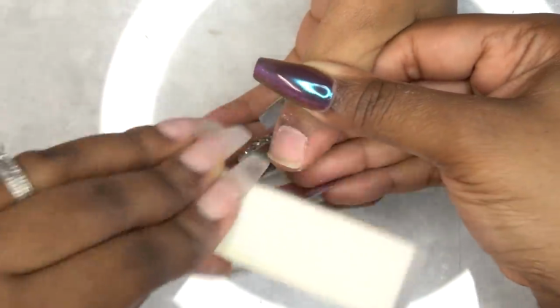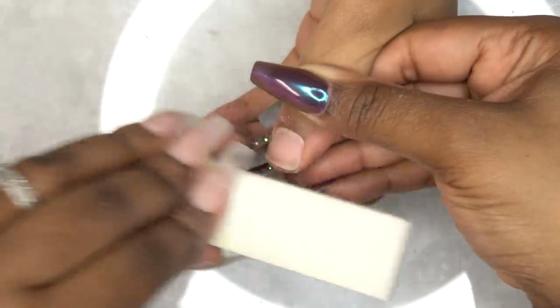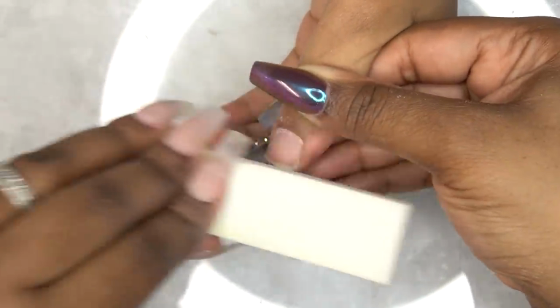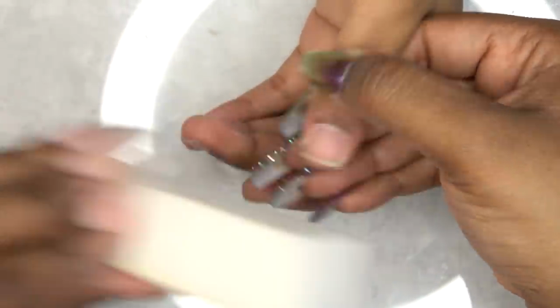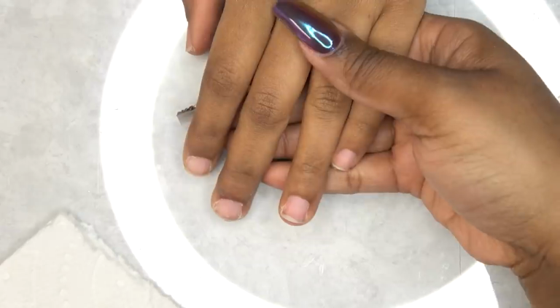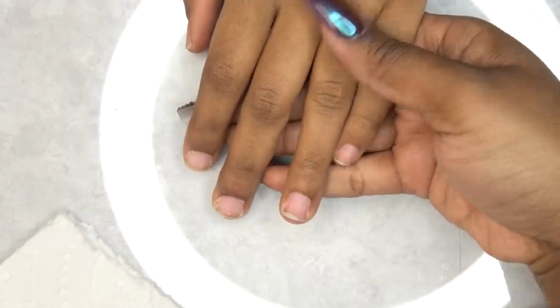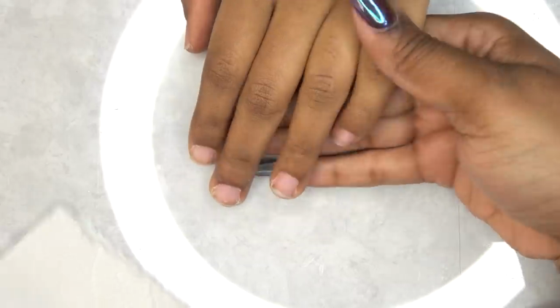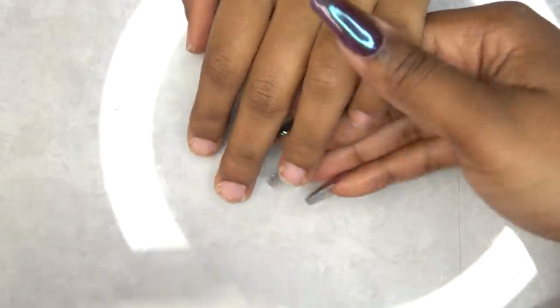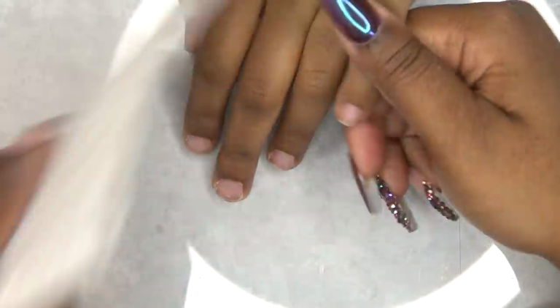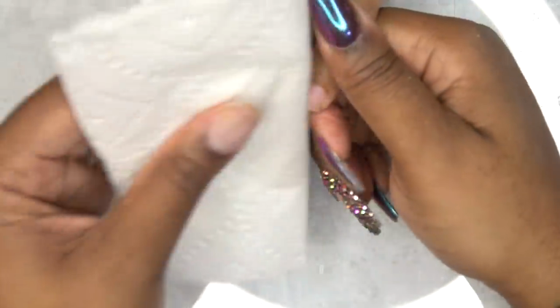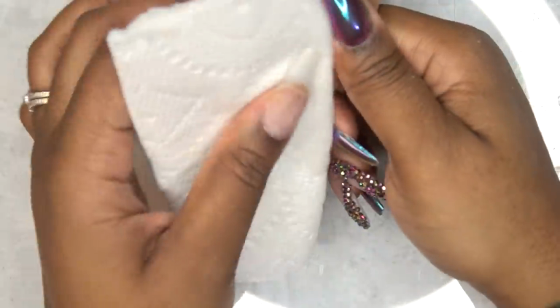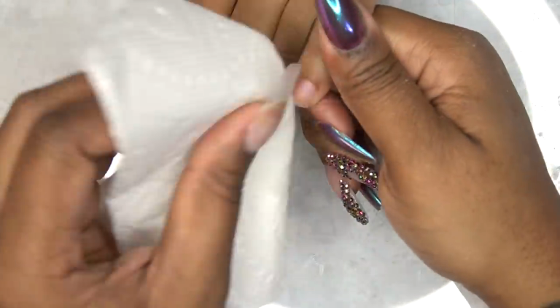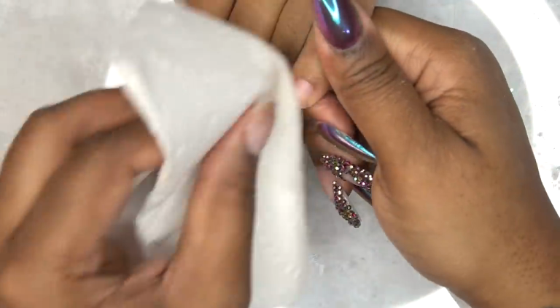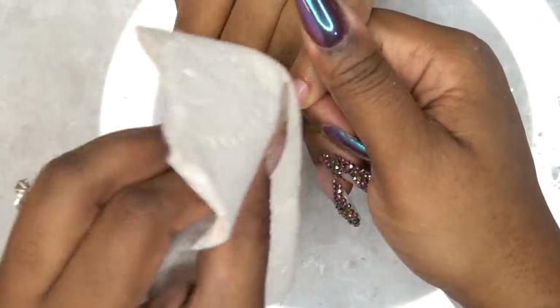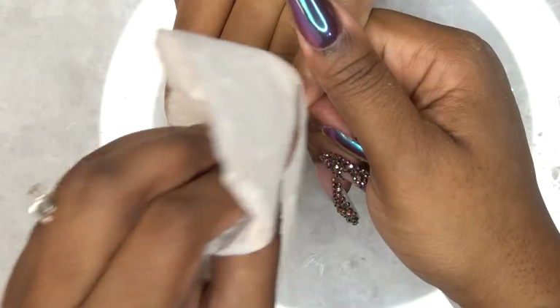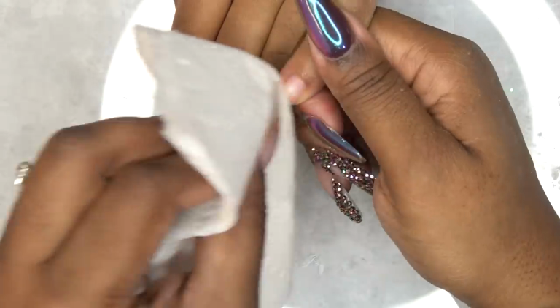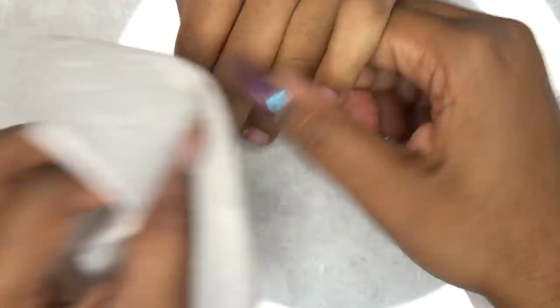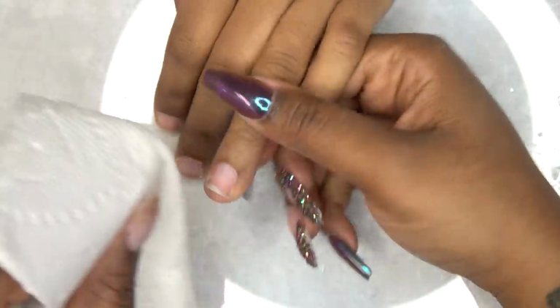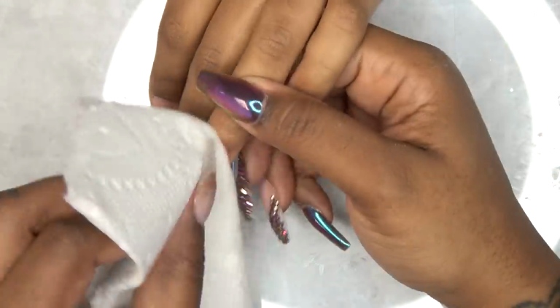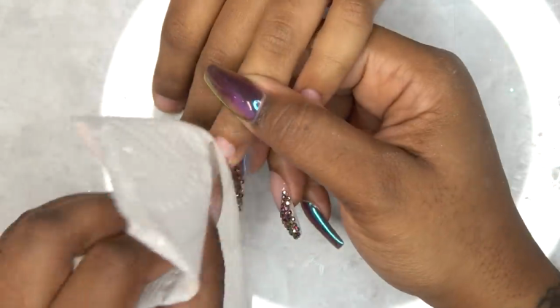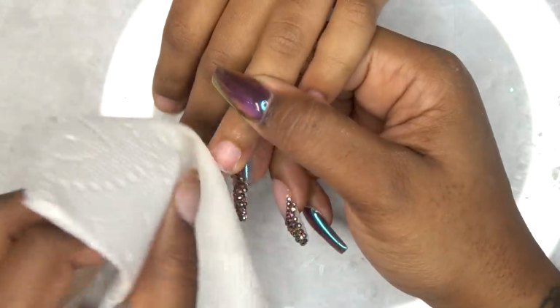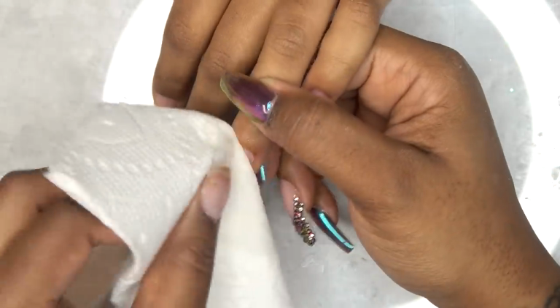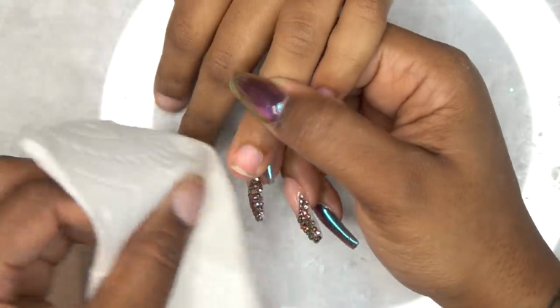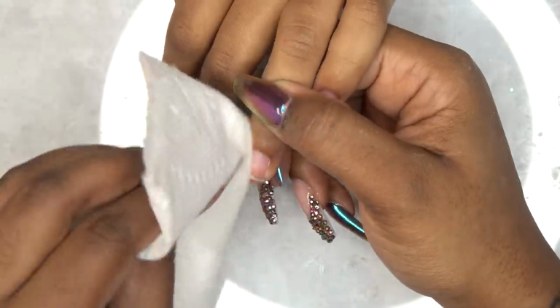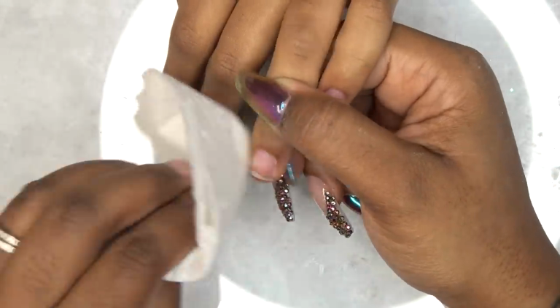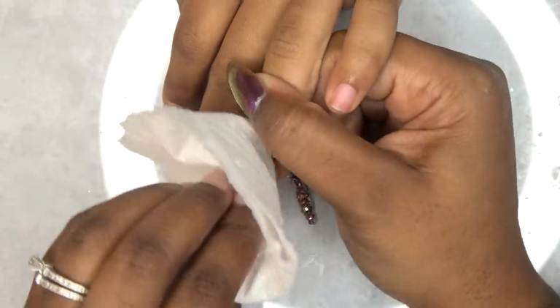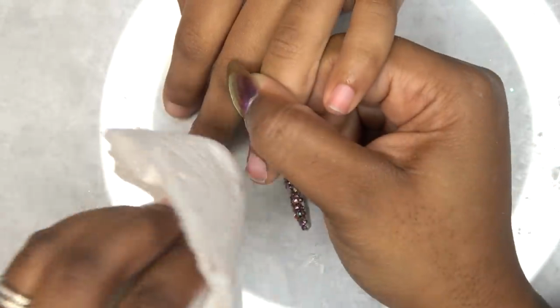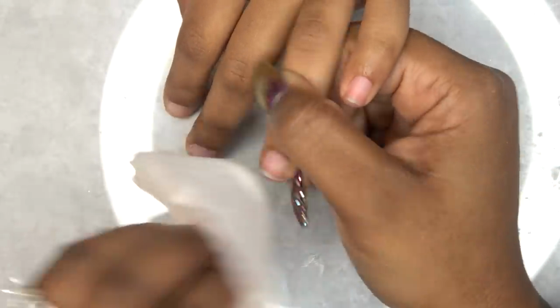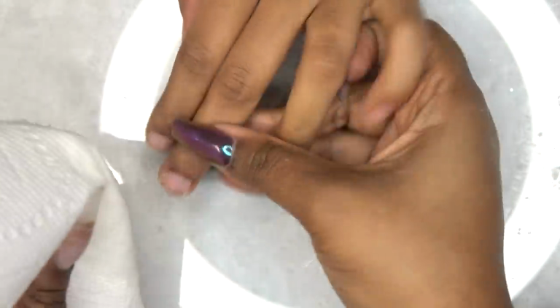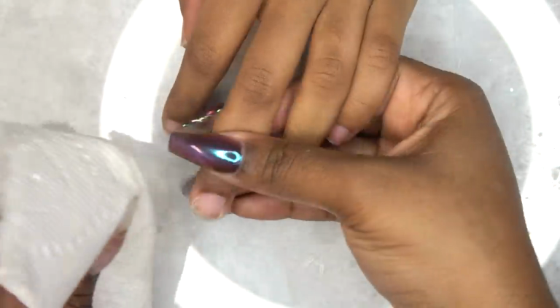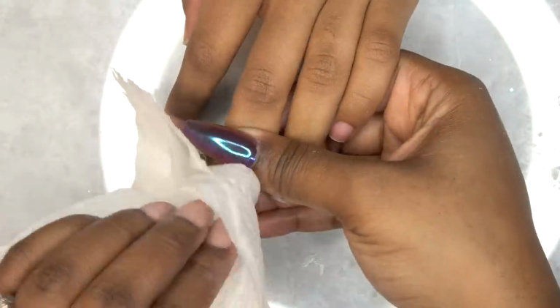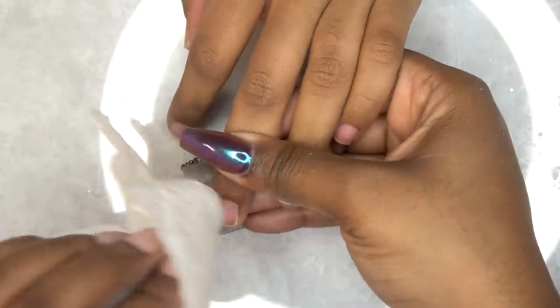Now I'm using some paper towel dipped in alcohol and just wiping off all of that dust.